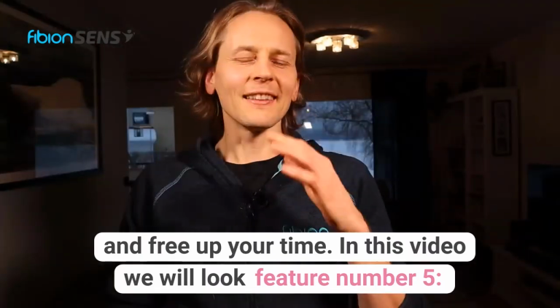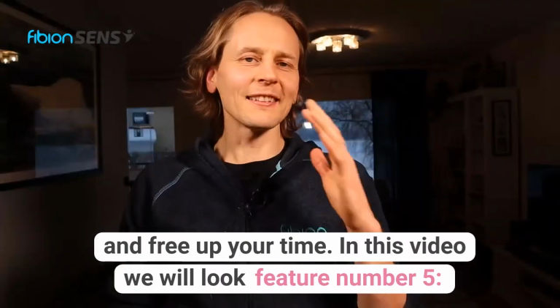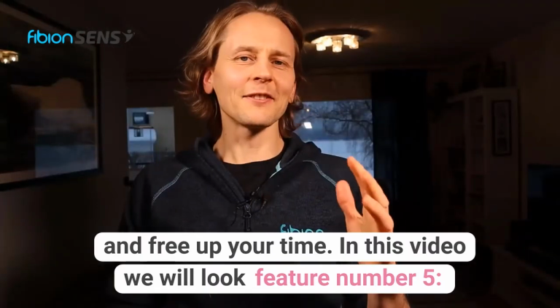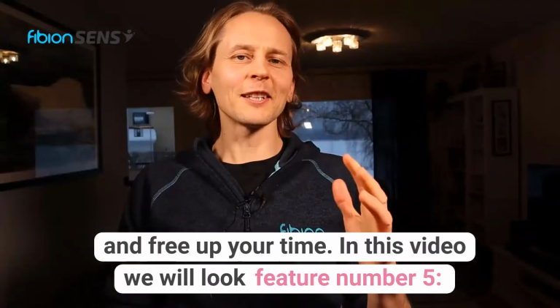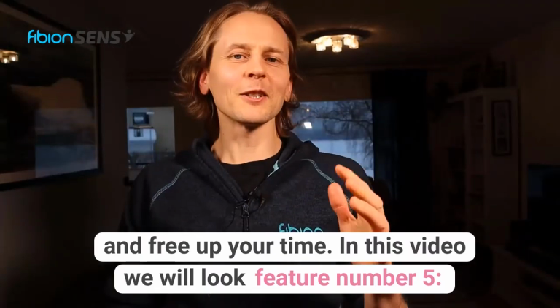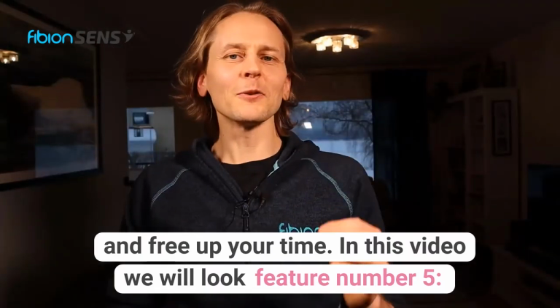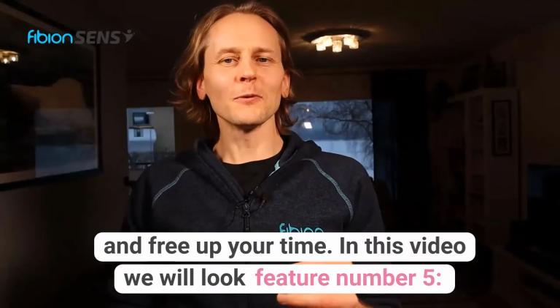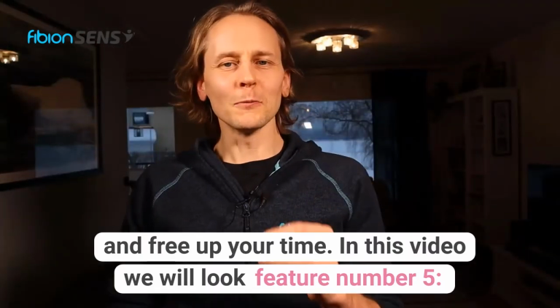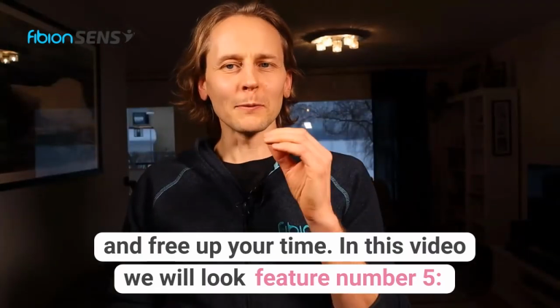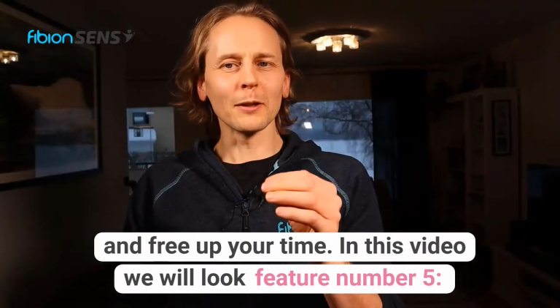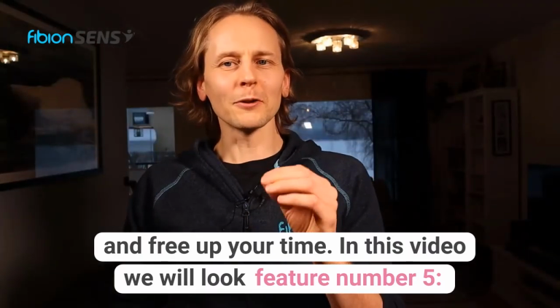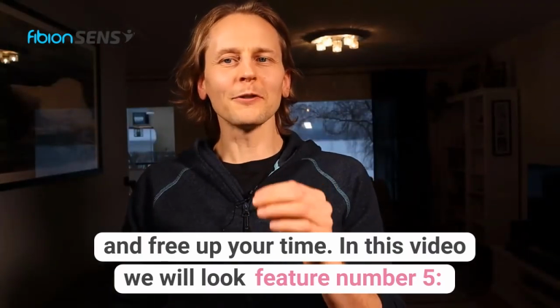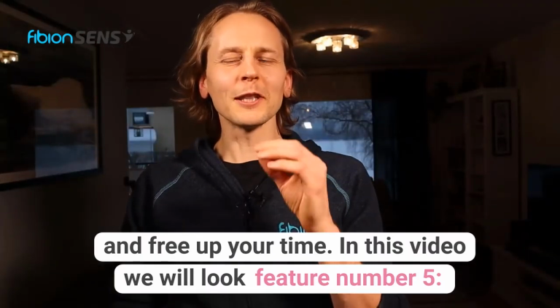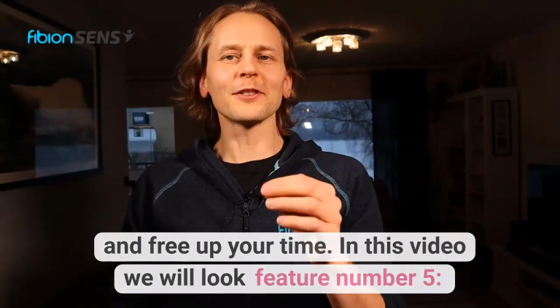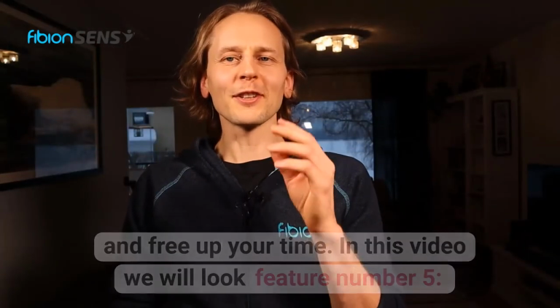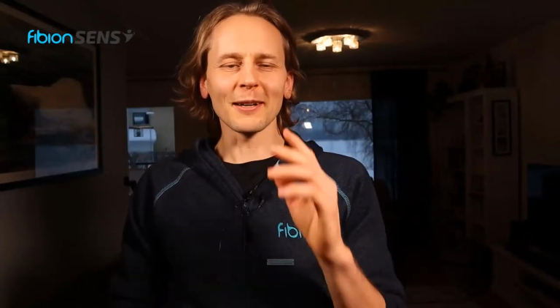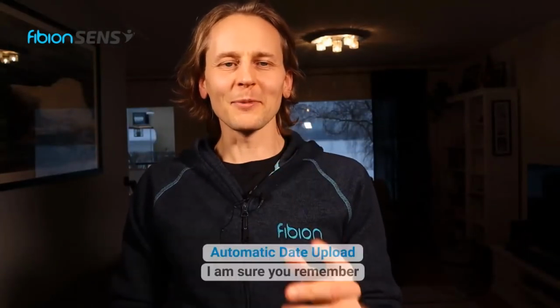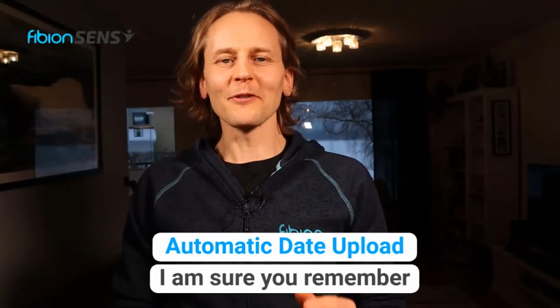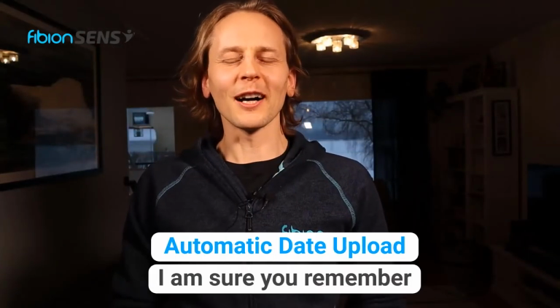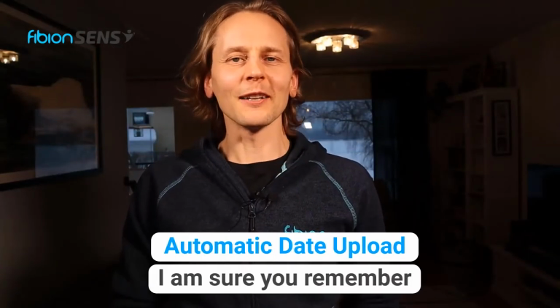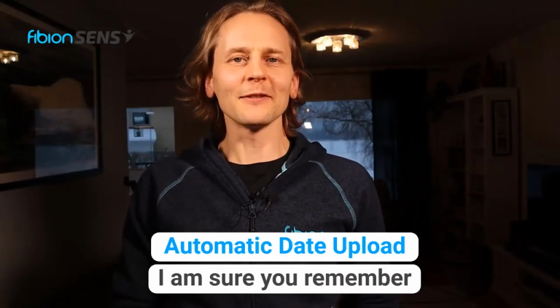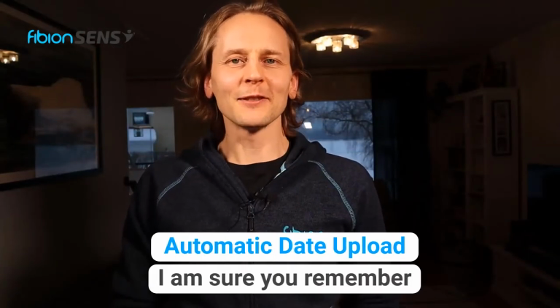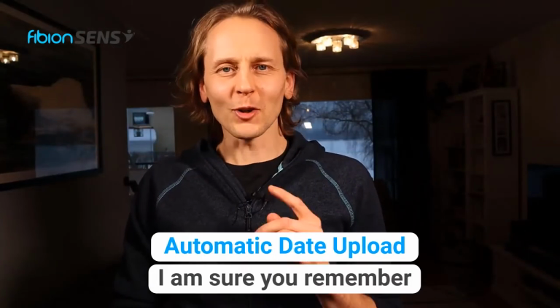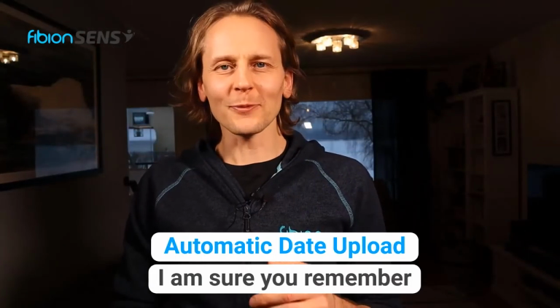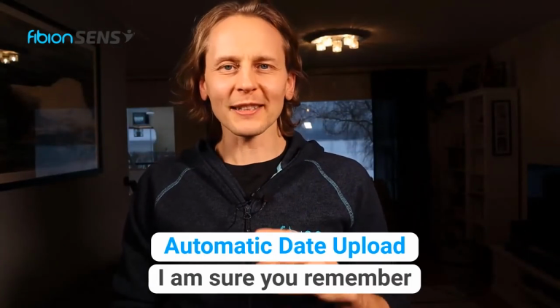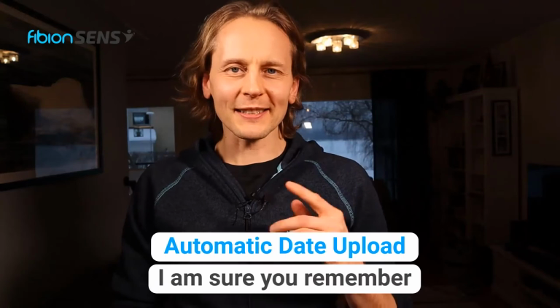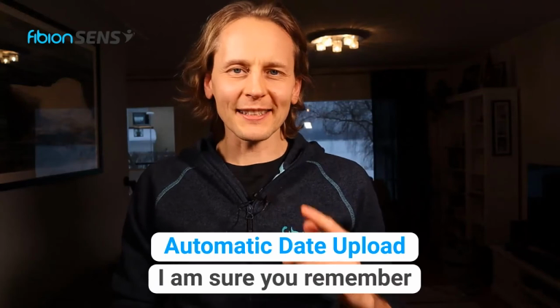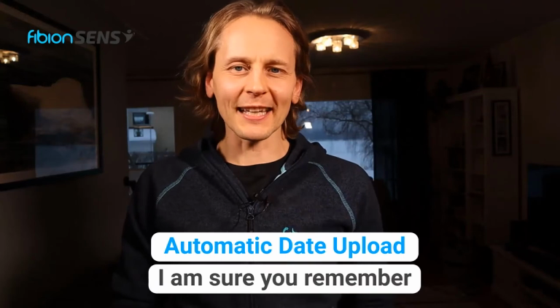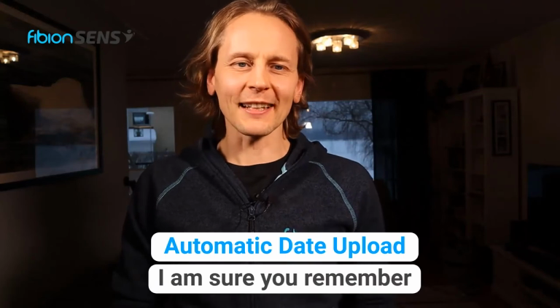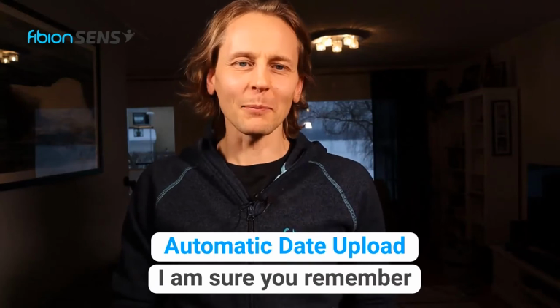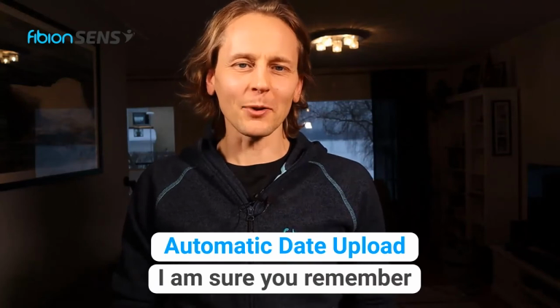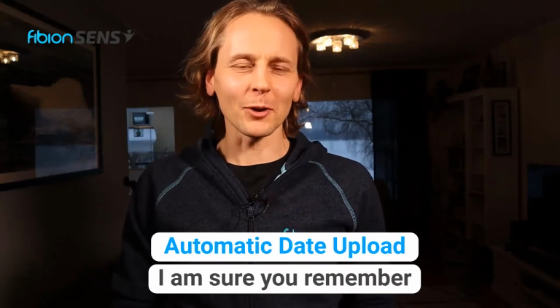In this video we will look at feature number five: Automatic data upload.